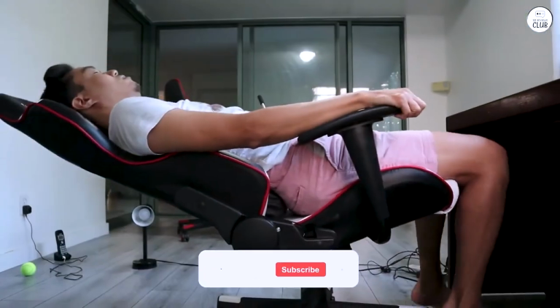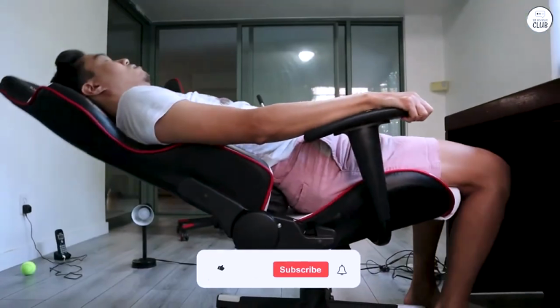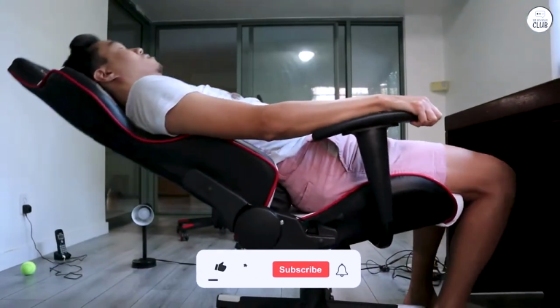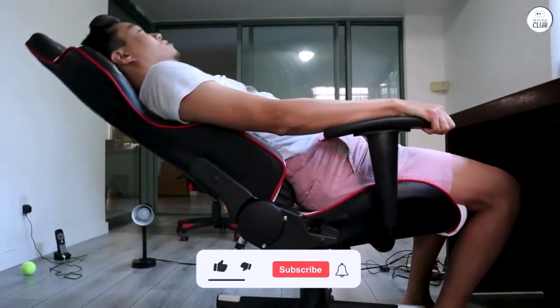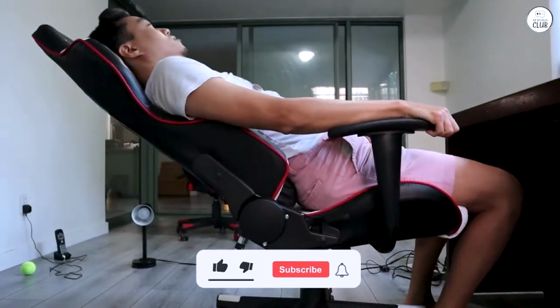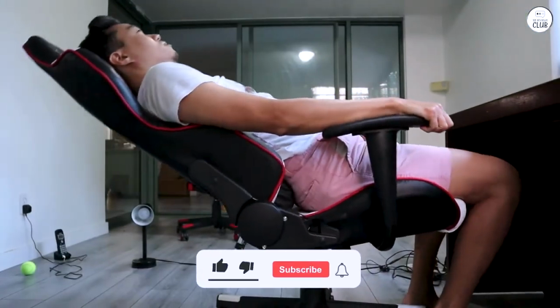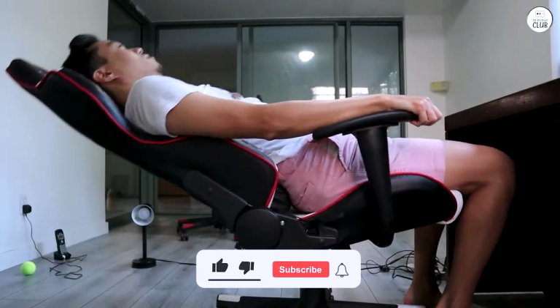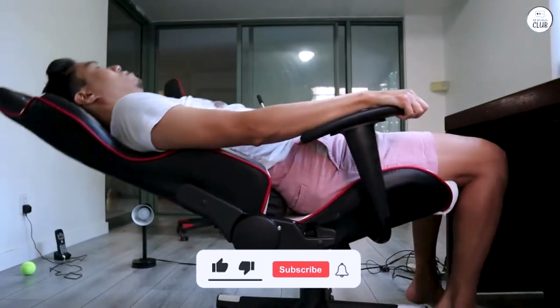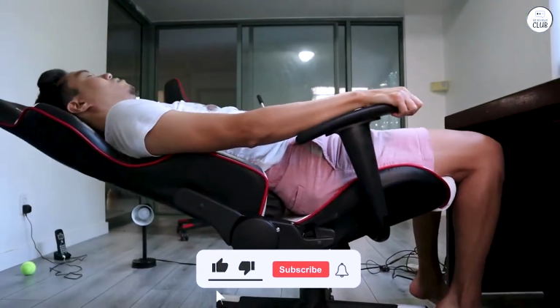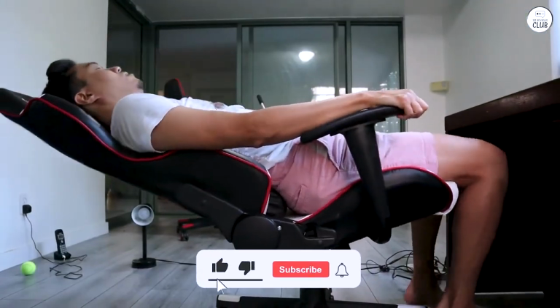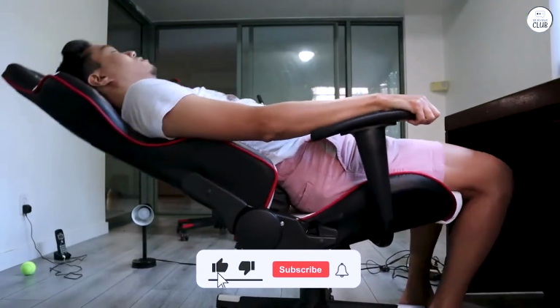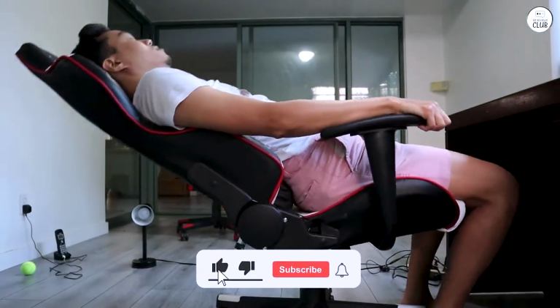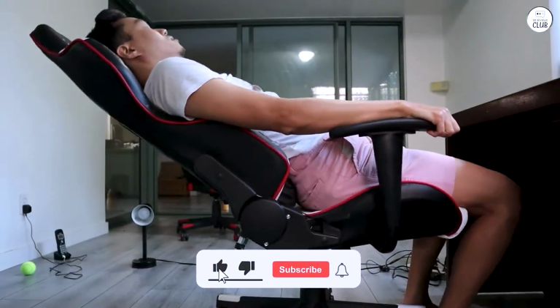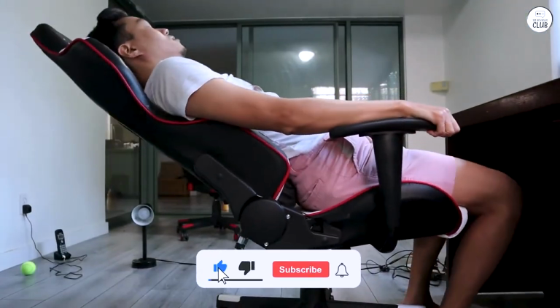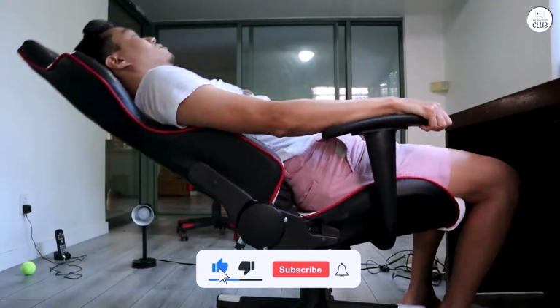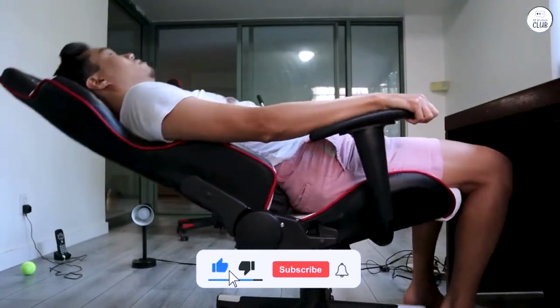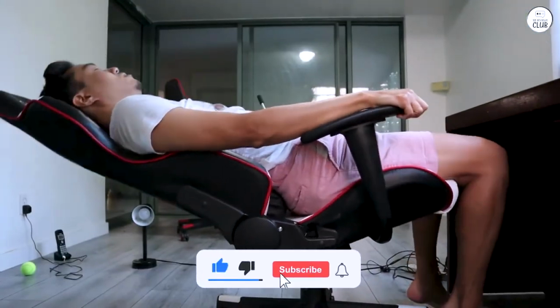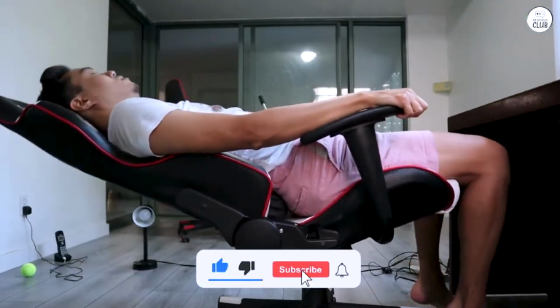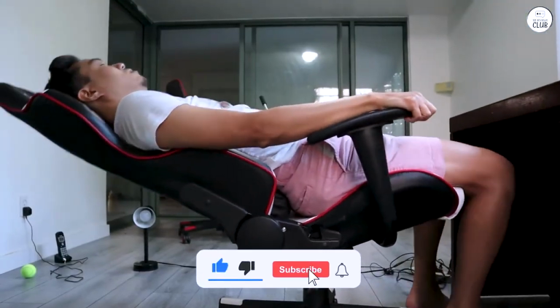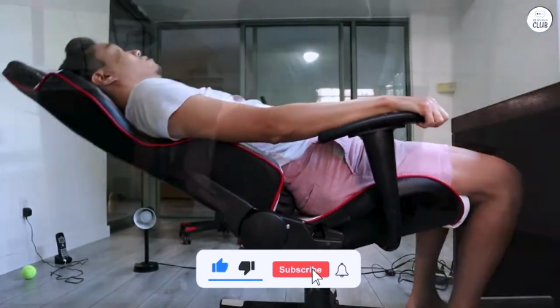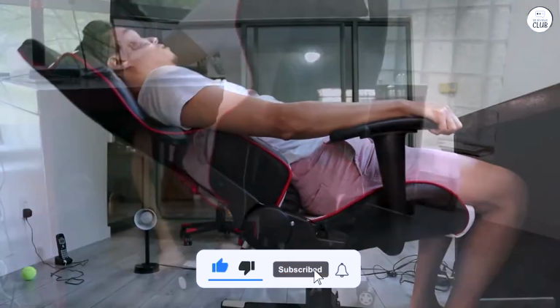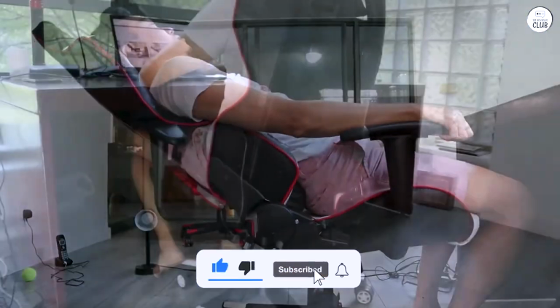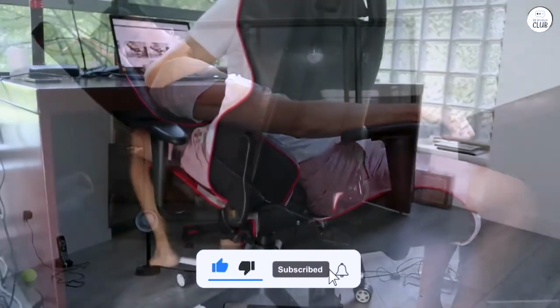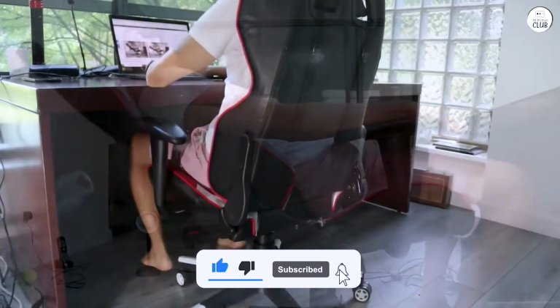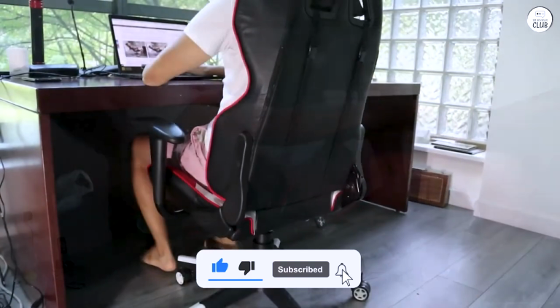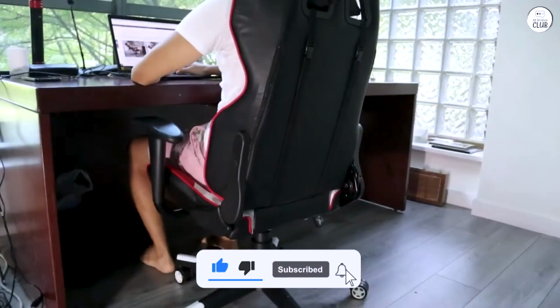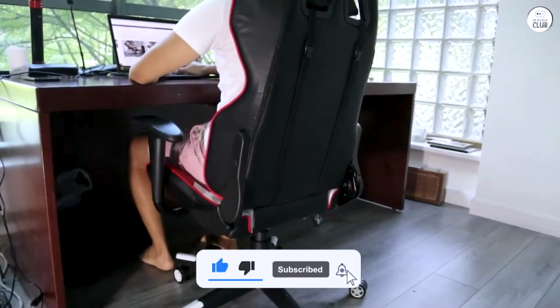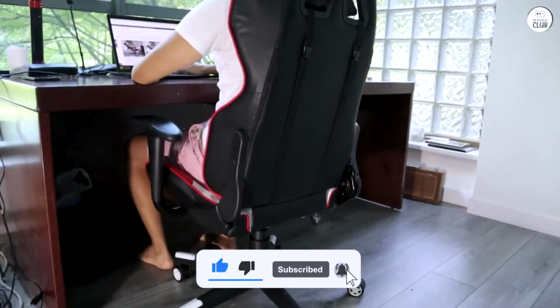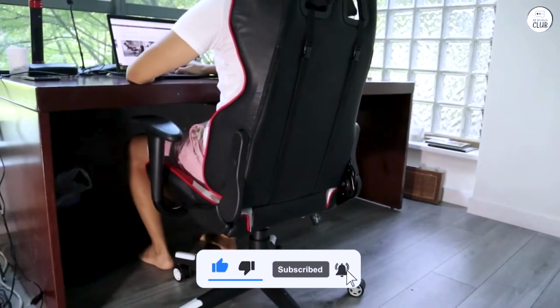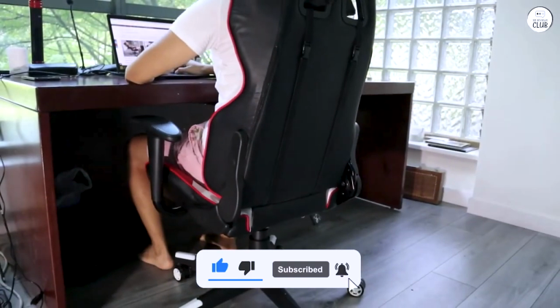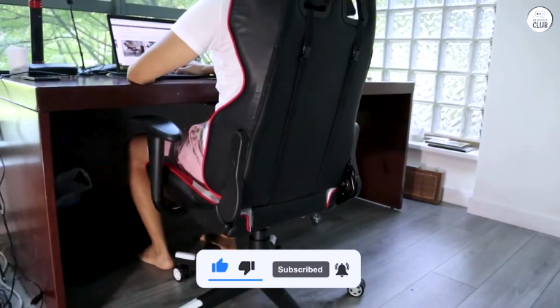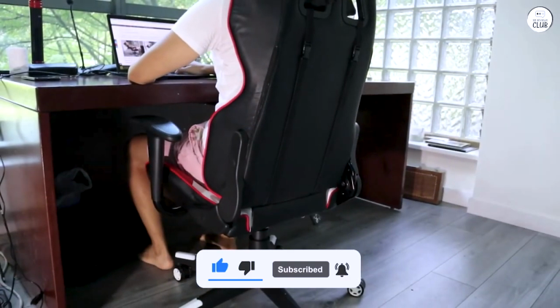Assembly was fairly straightforward, slightly involved but what I'd expect from any chair bought online.